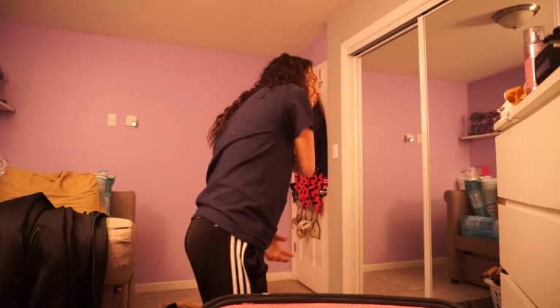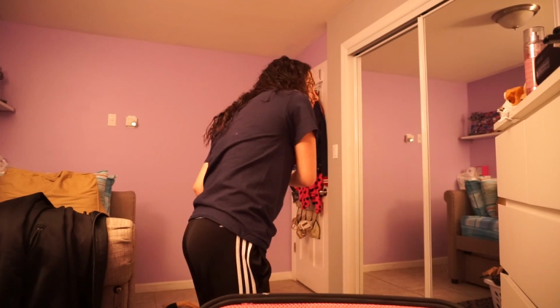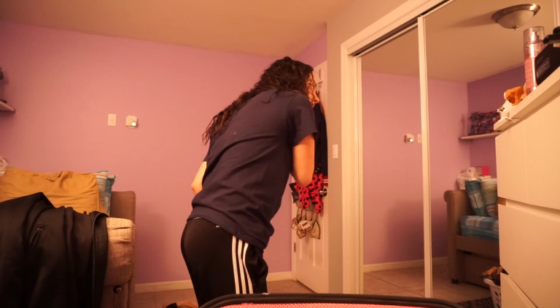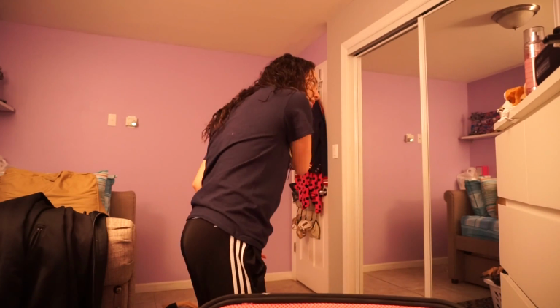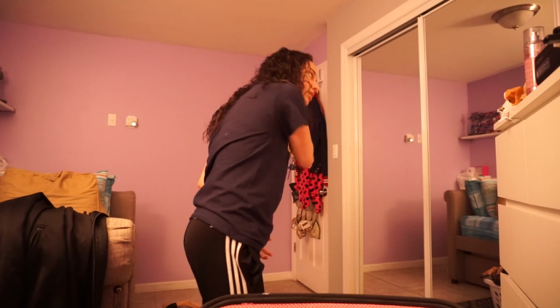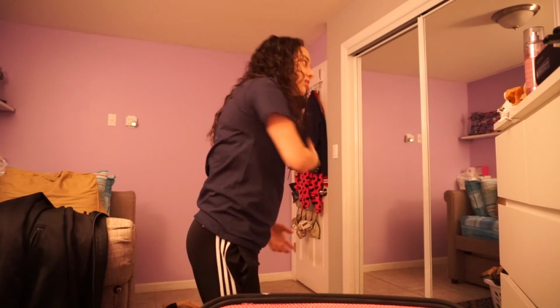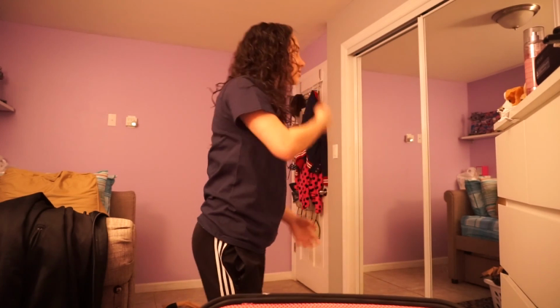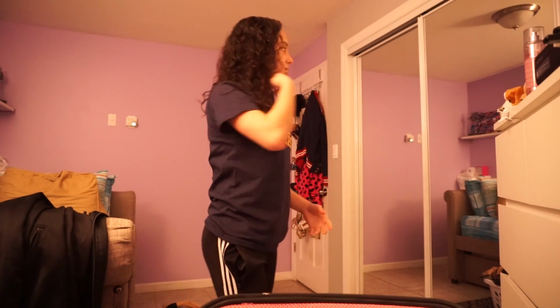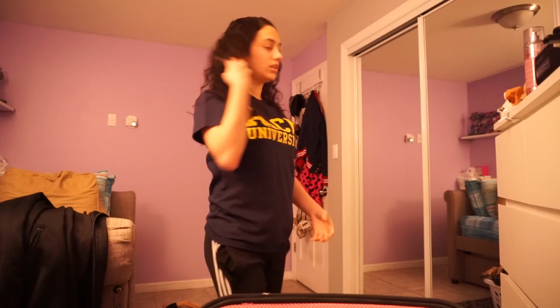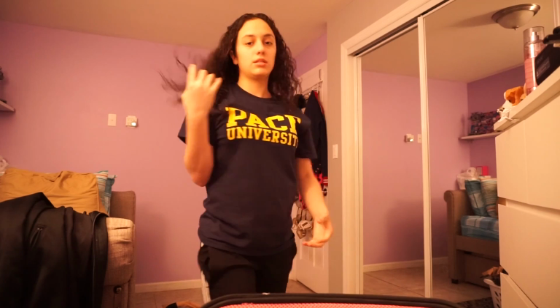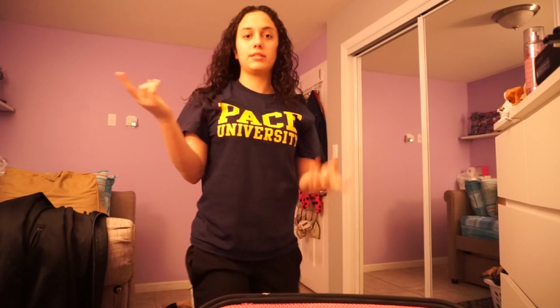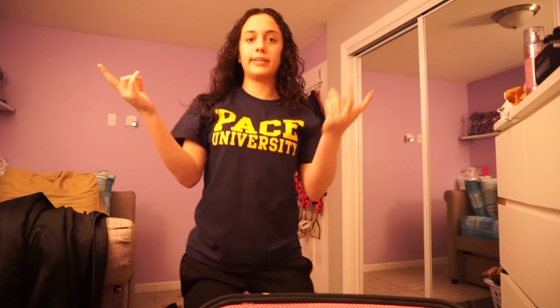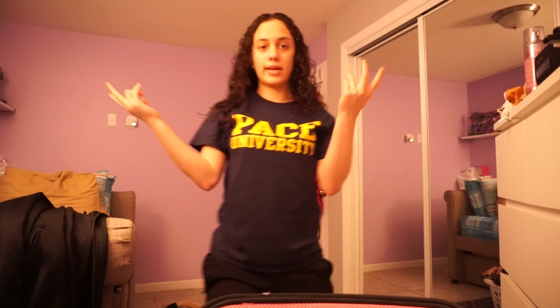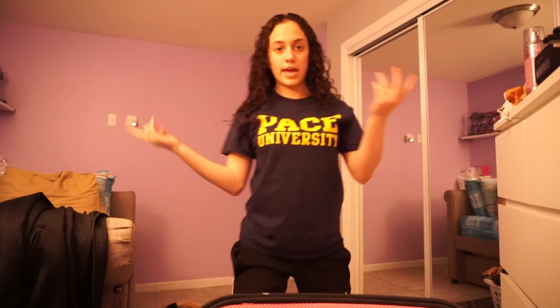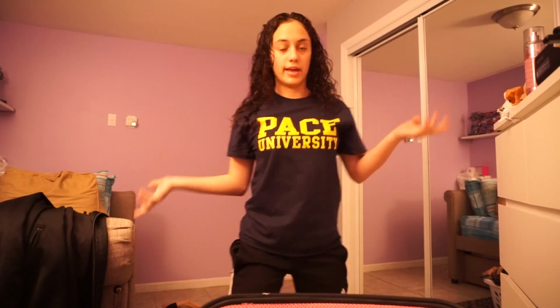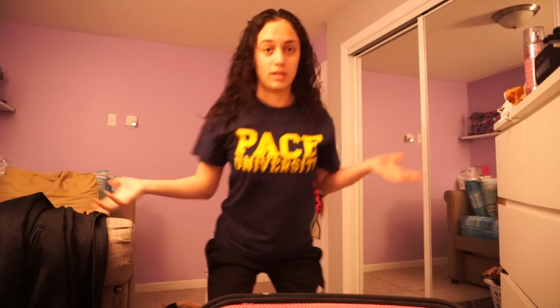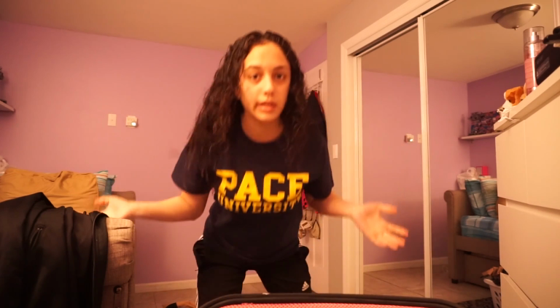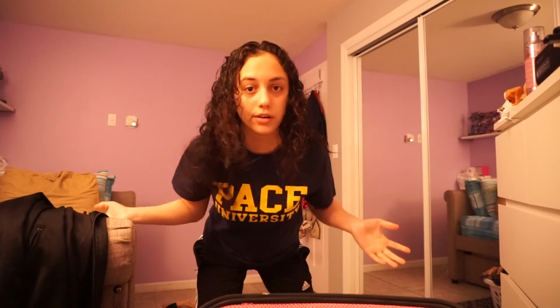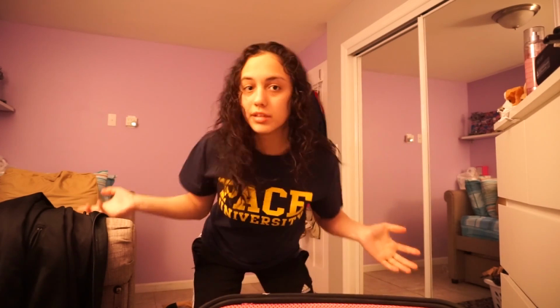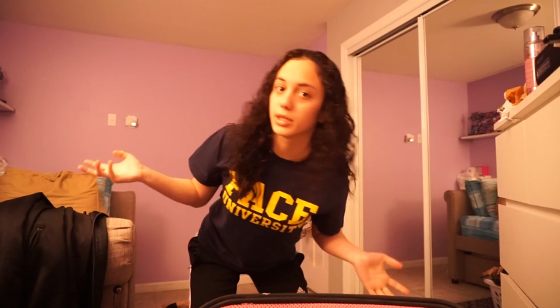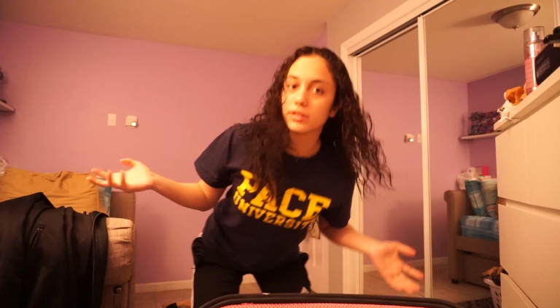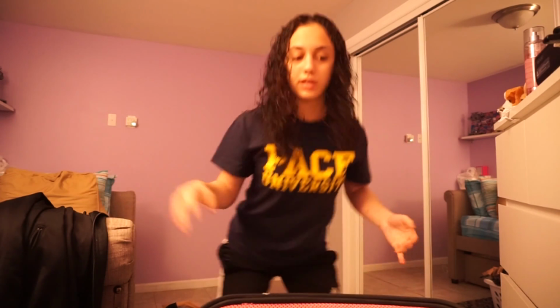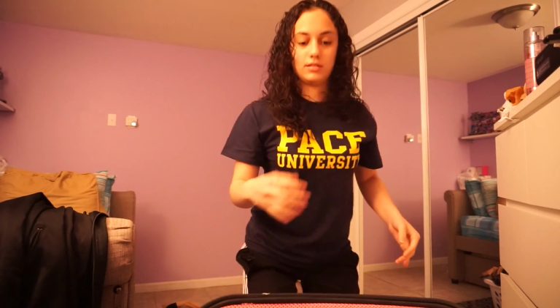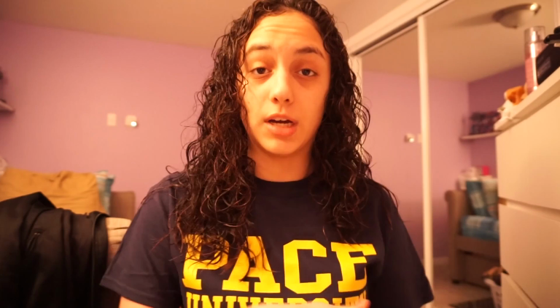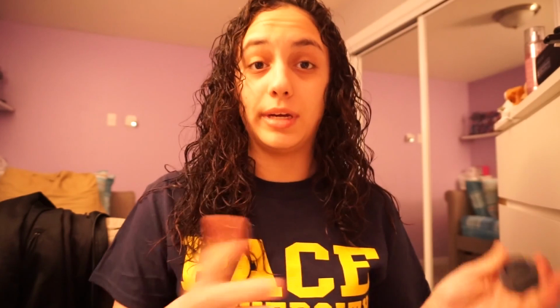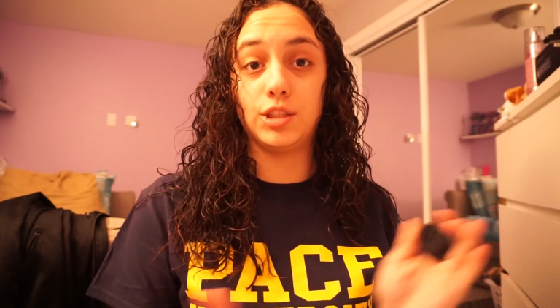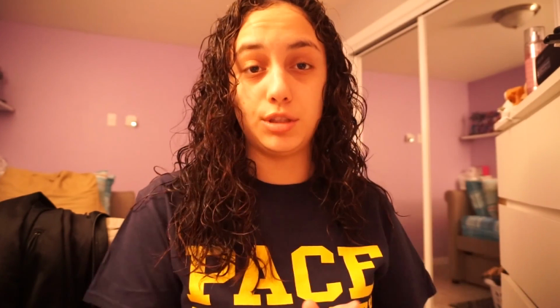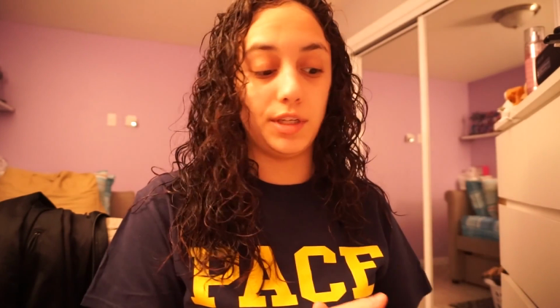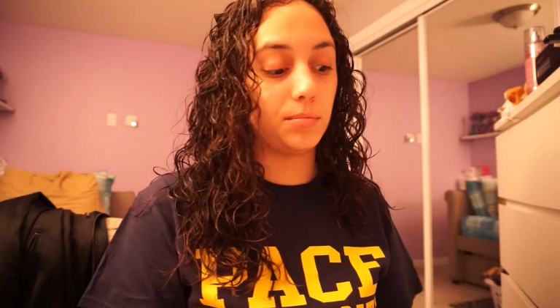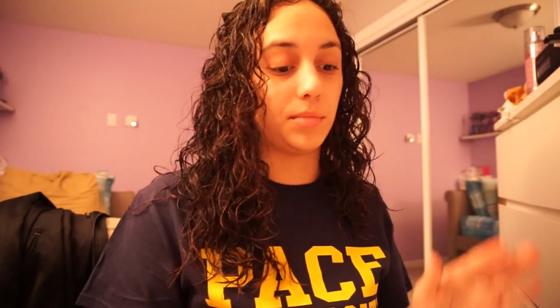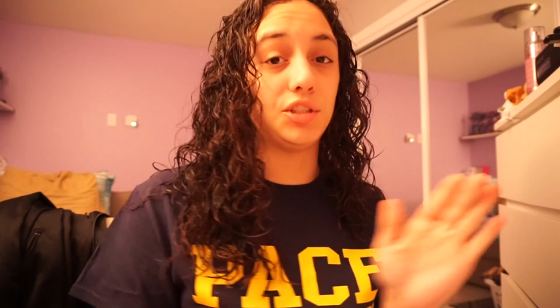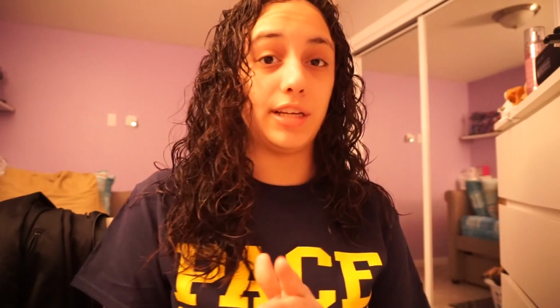Scrunch here, scrunched here, and here — curly here! I hope you guys enjoyed this video. Make sure you like and subscribe.